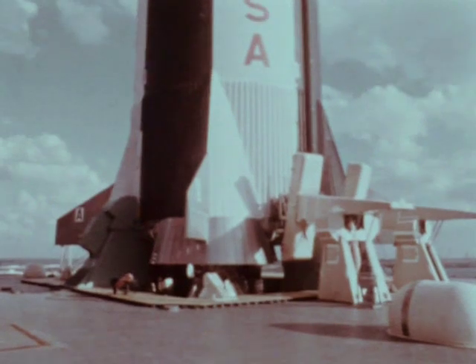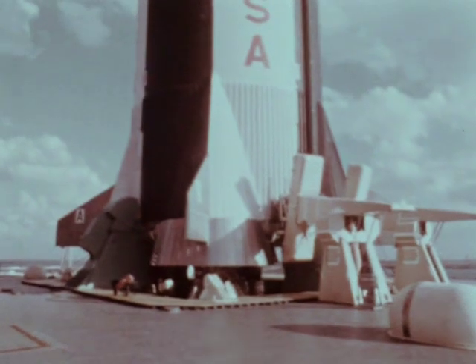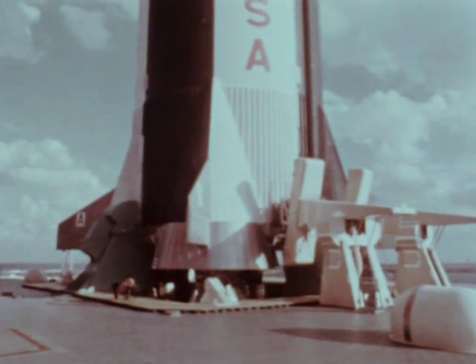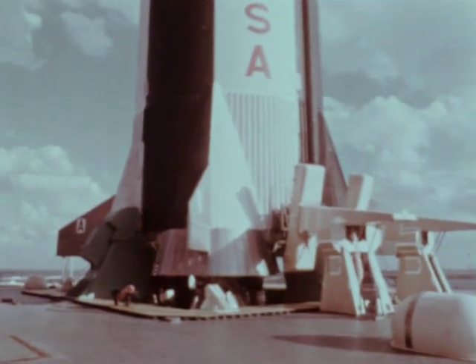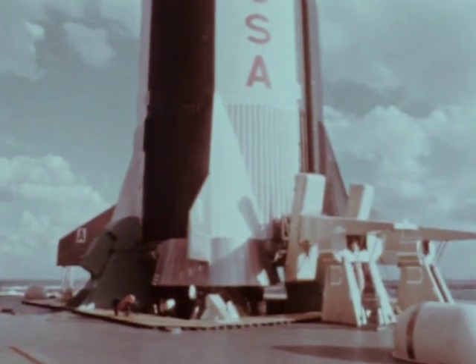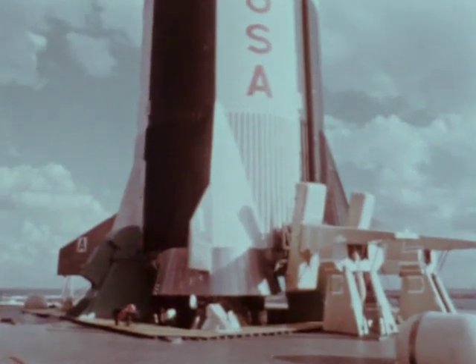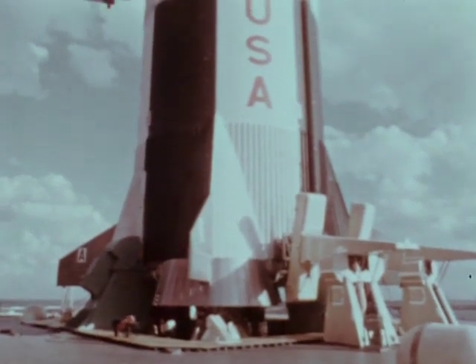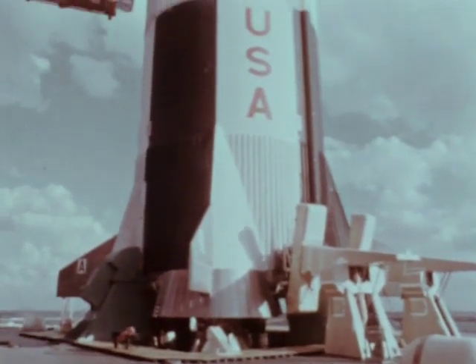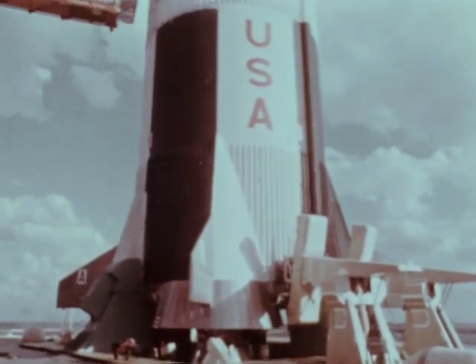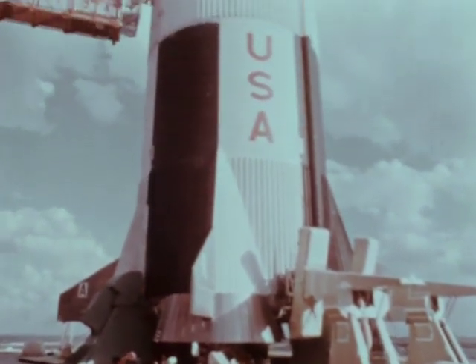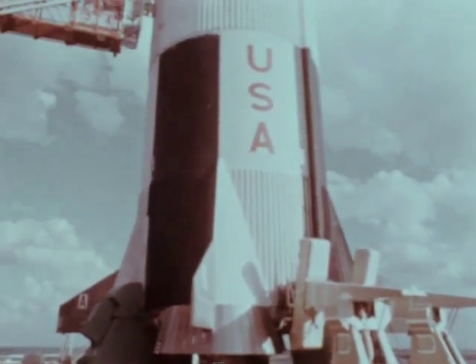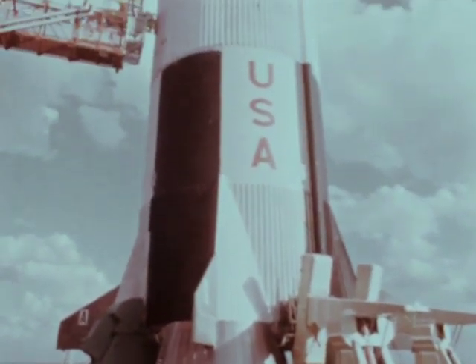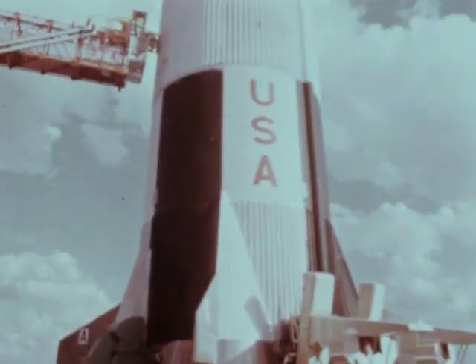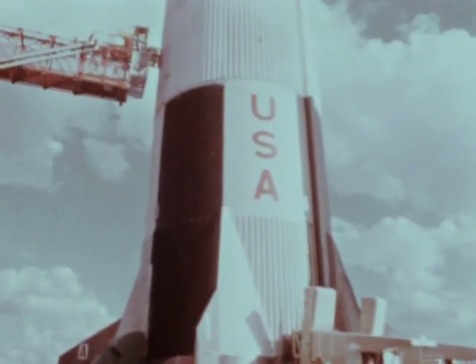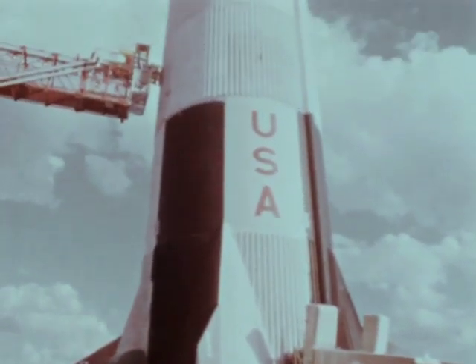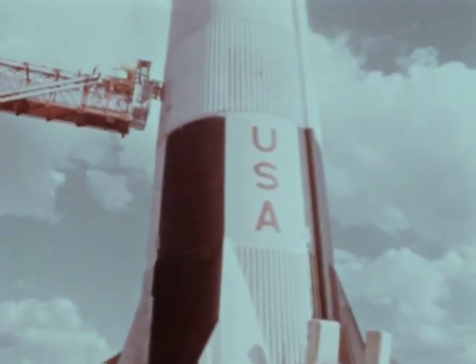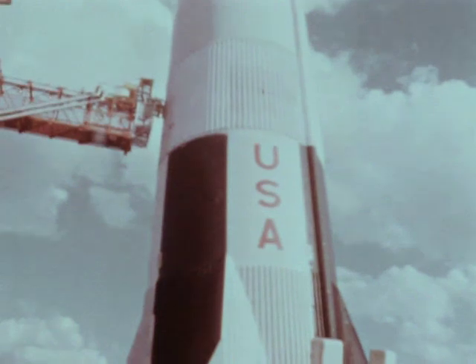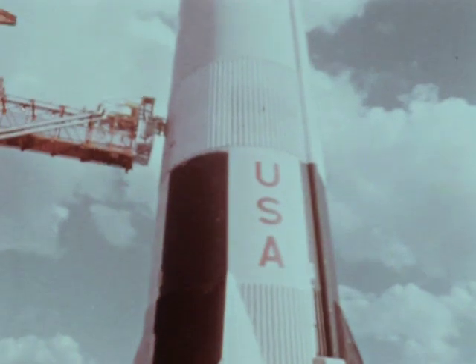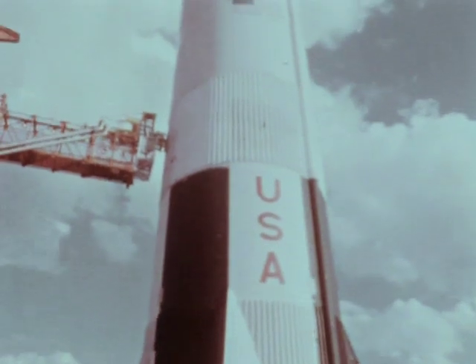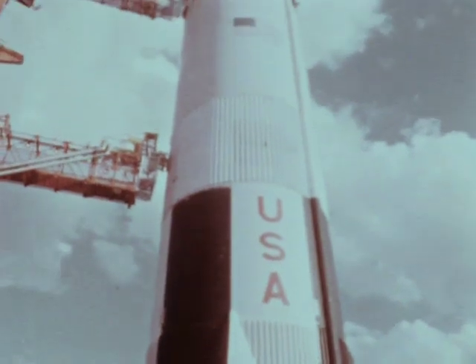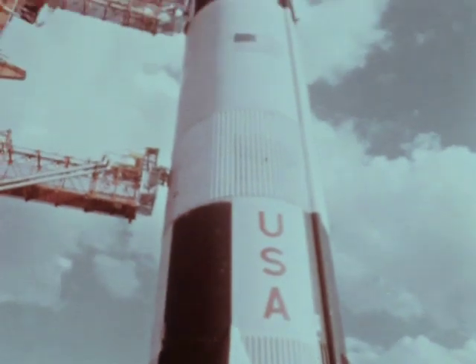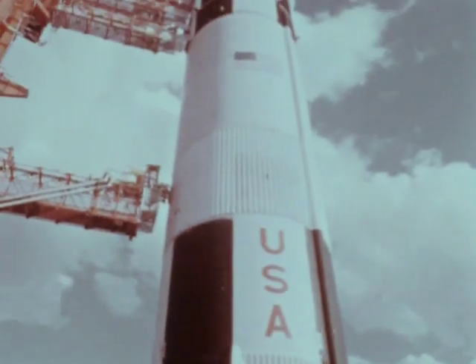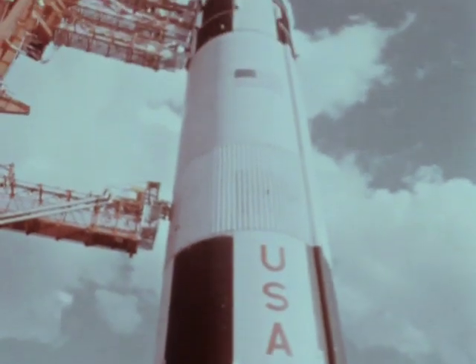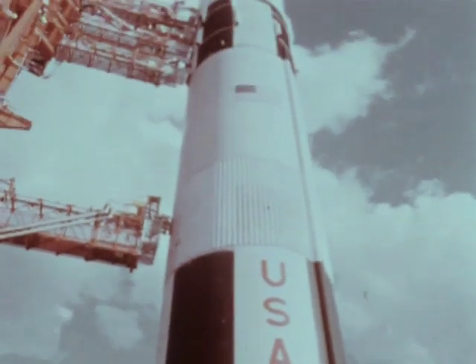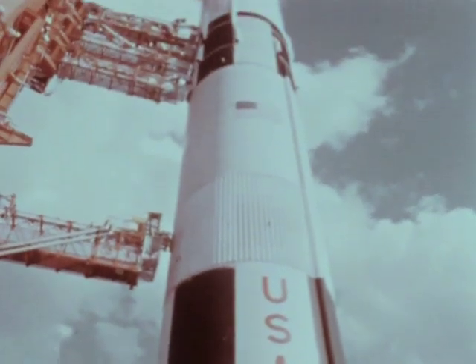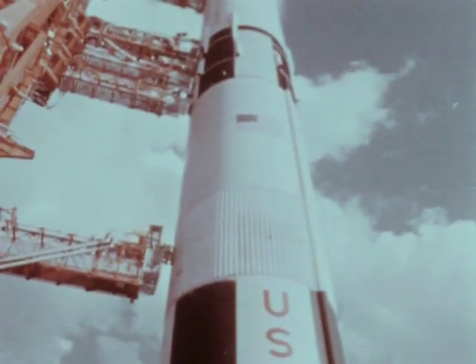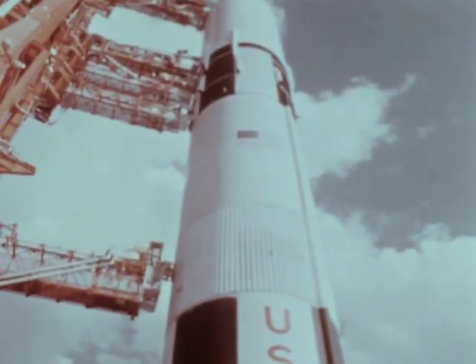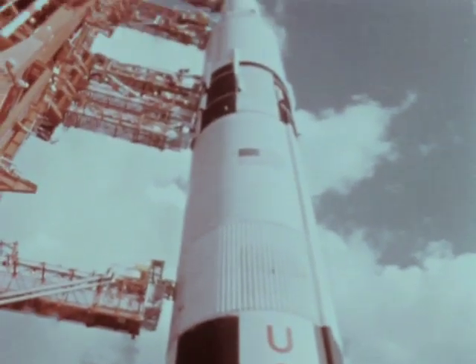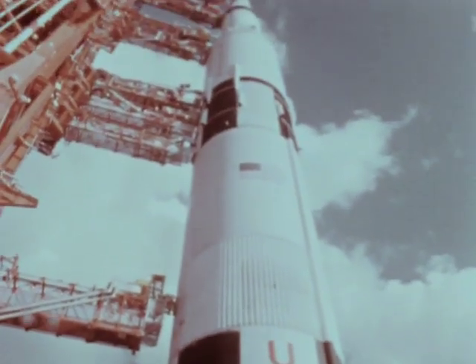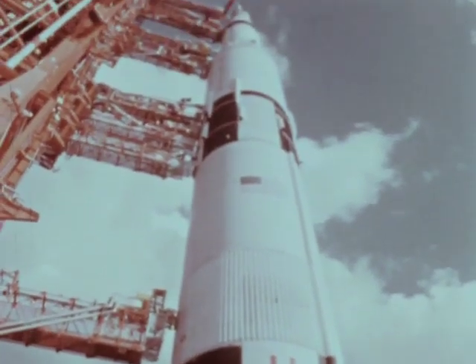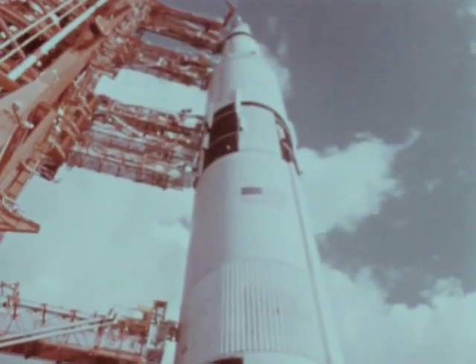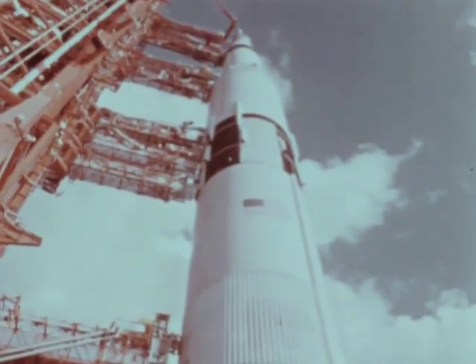It is the result of the work of some 300,000 Americans in the disciplines of science, engineering, technology and management.